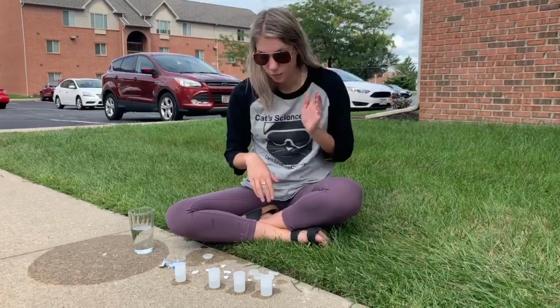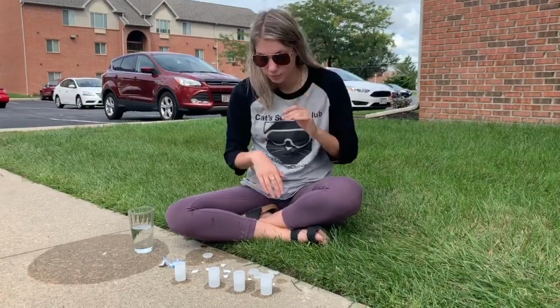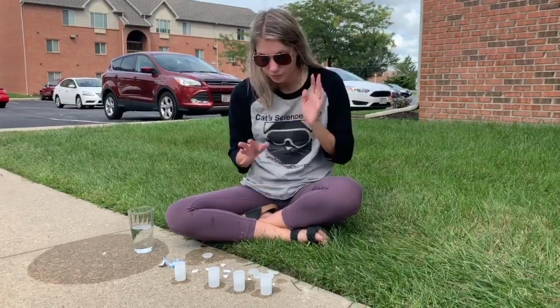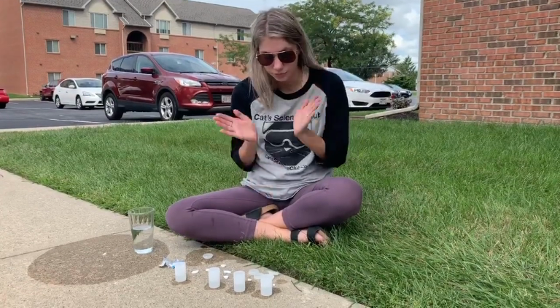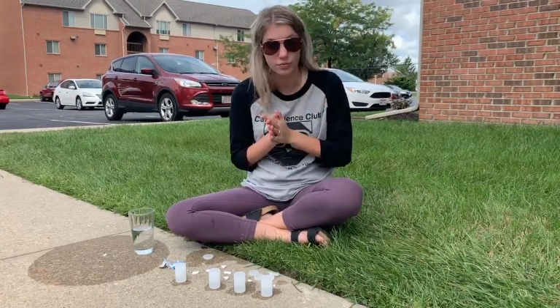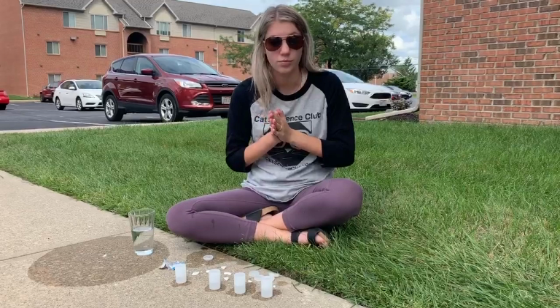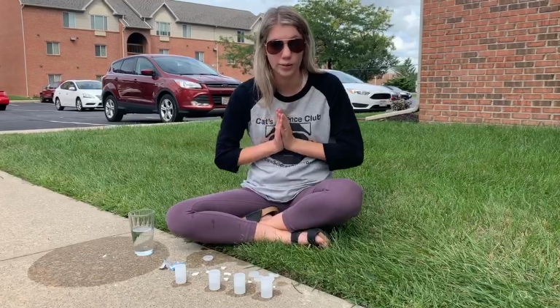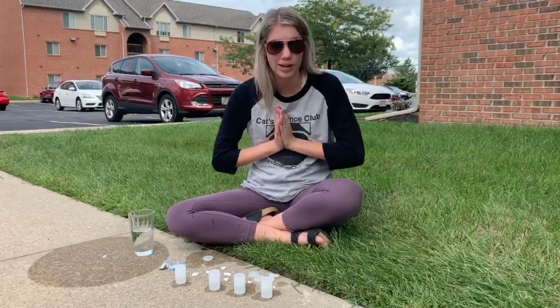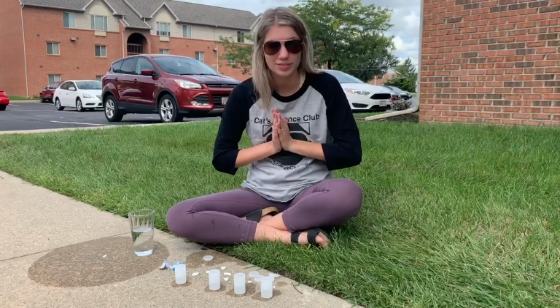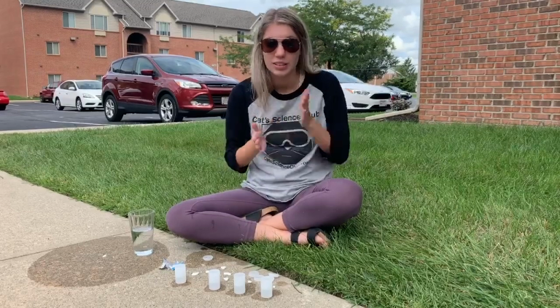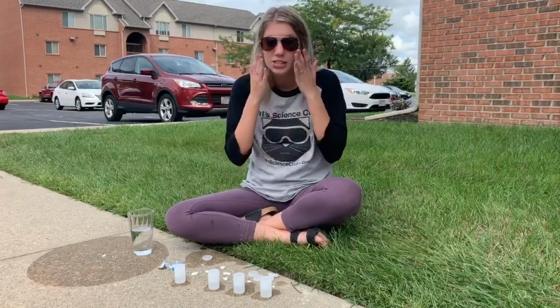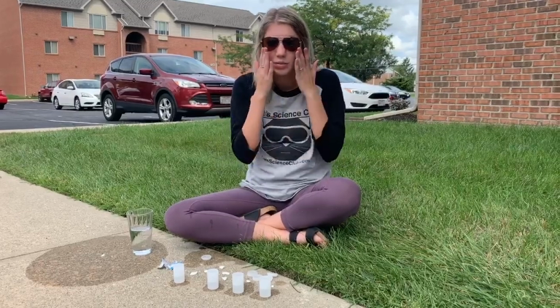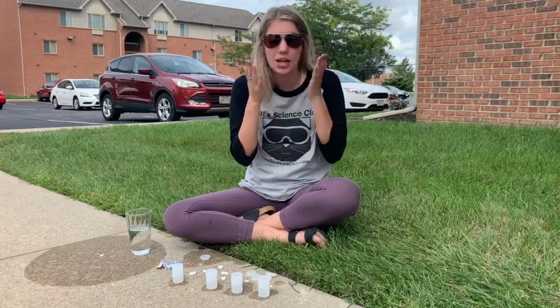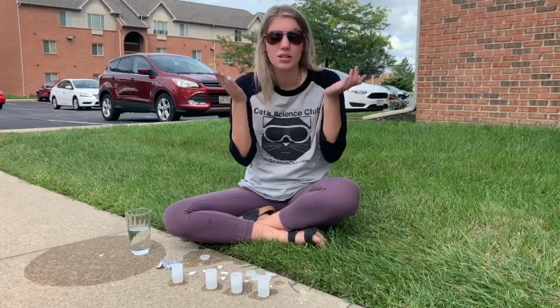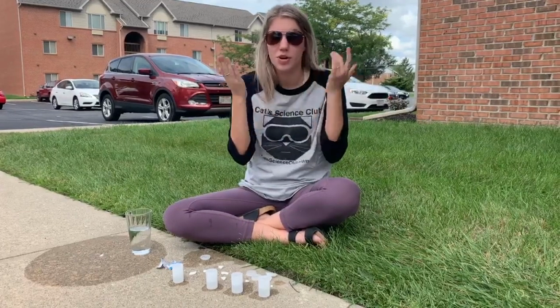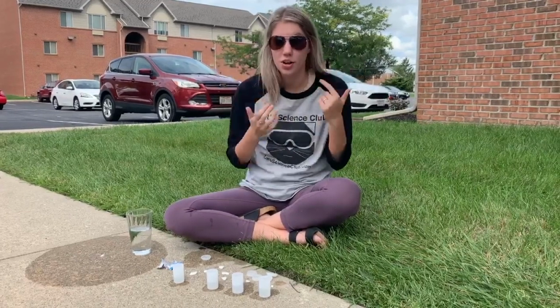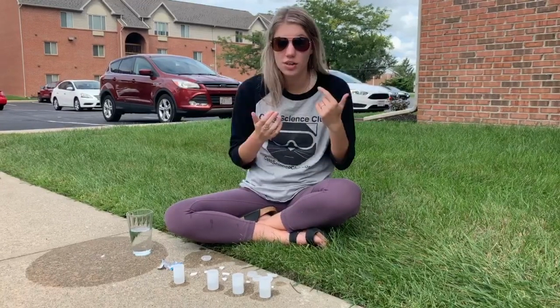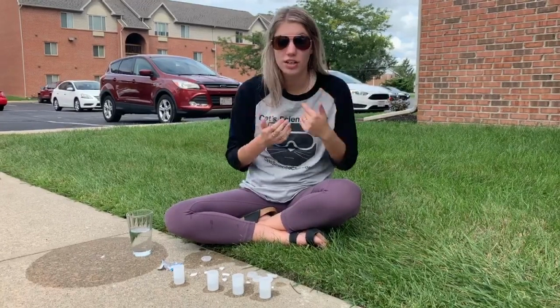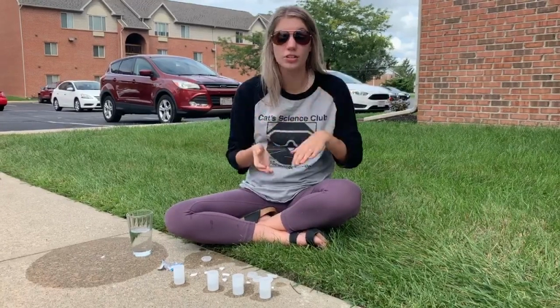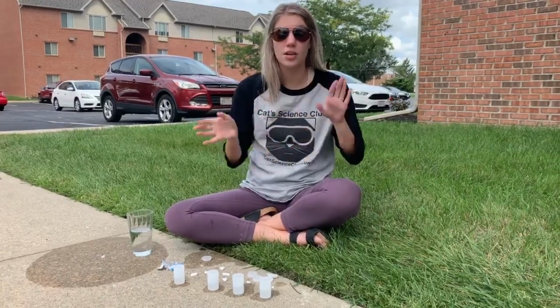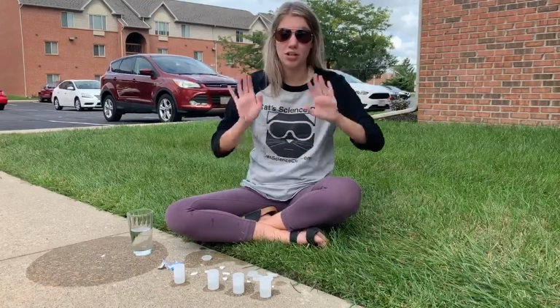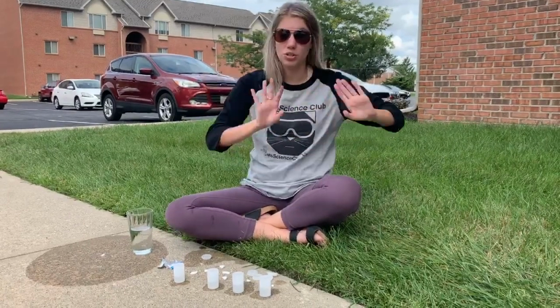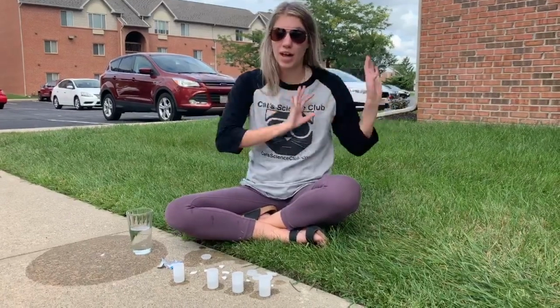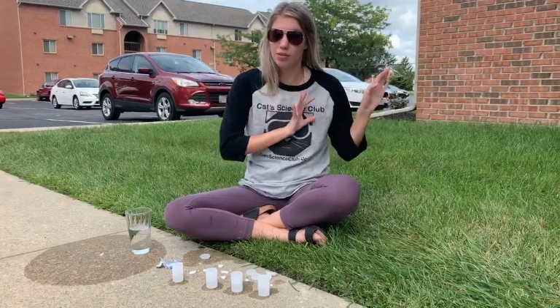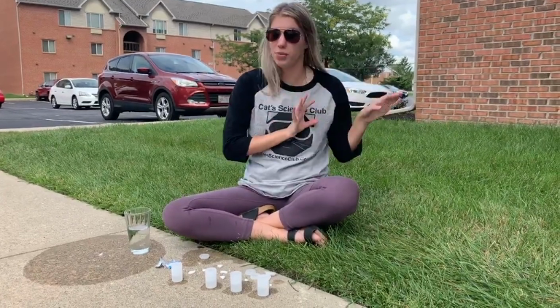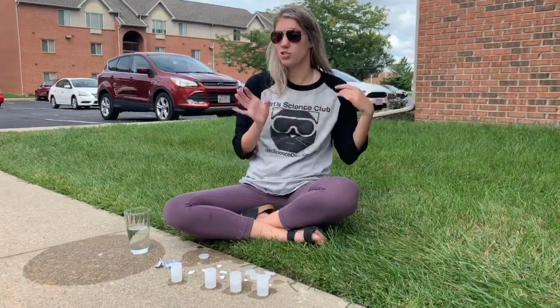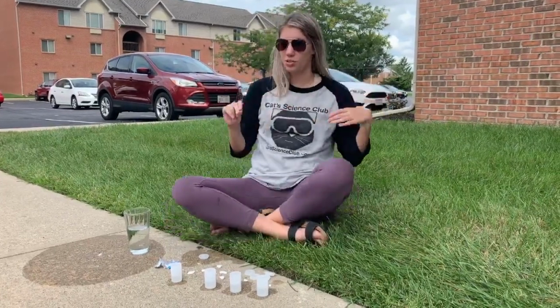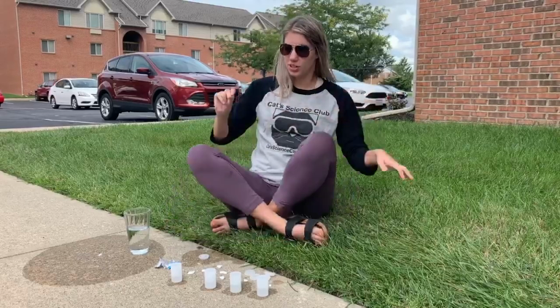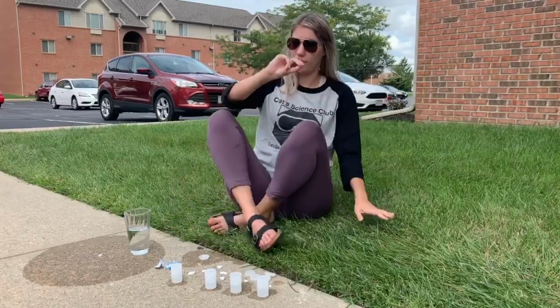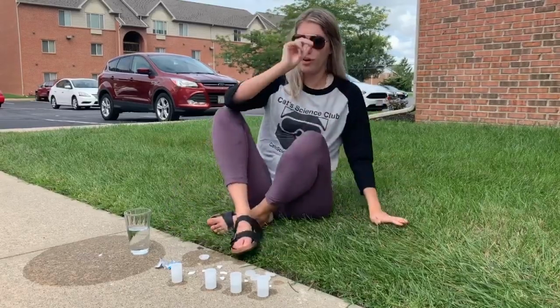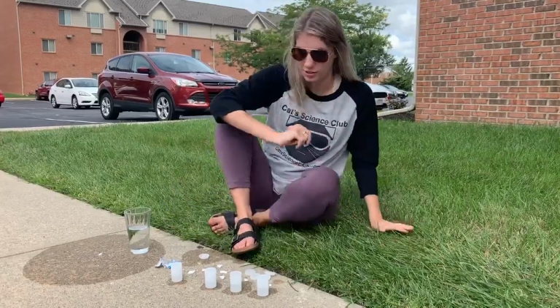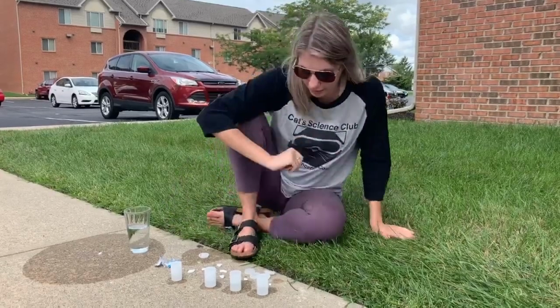So are we ready? Same thing — make sure you have your safety goggles on. Make sure you back away from it, just so it doesn't hit you in the face.